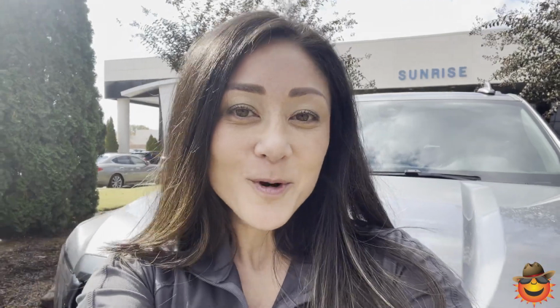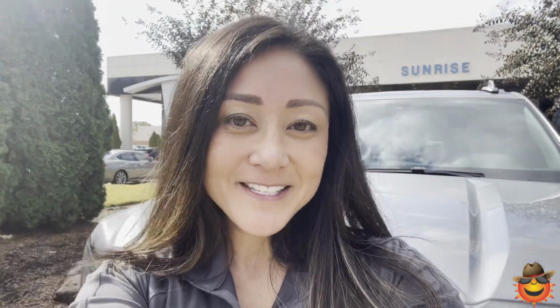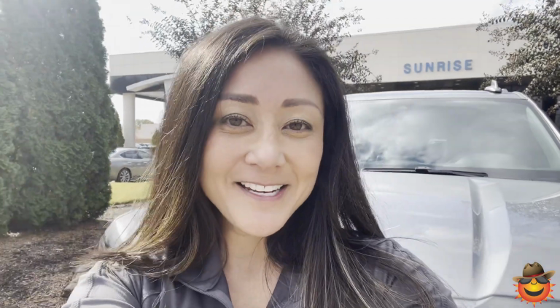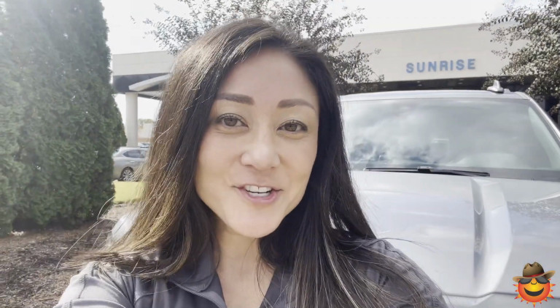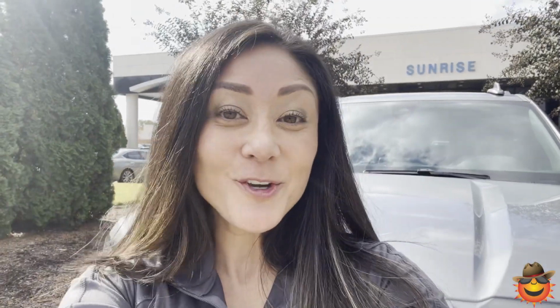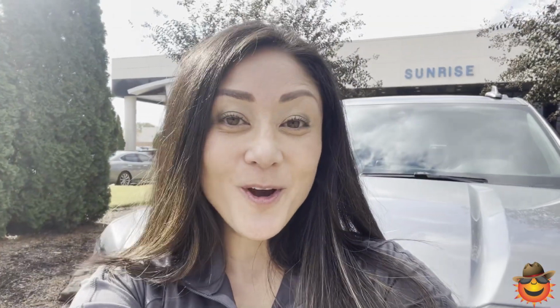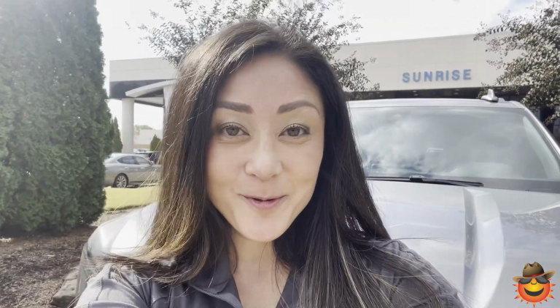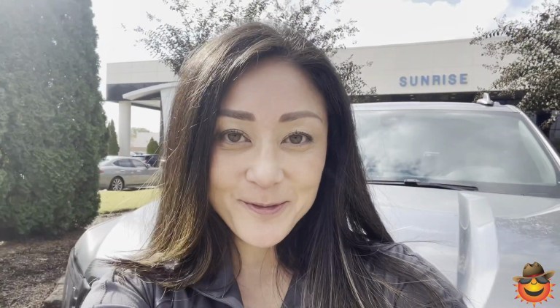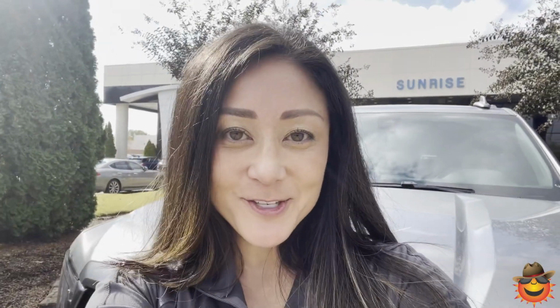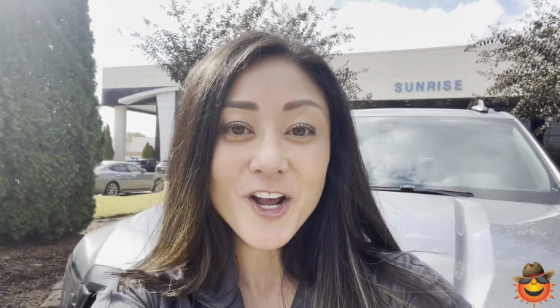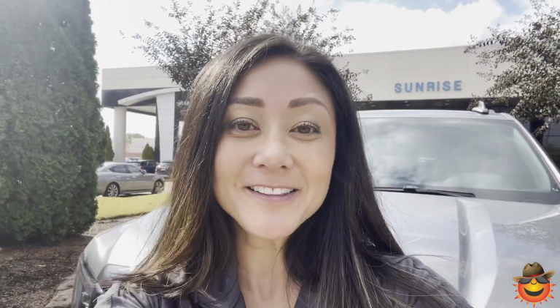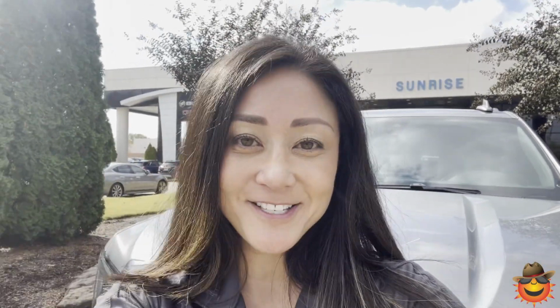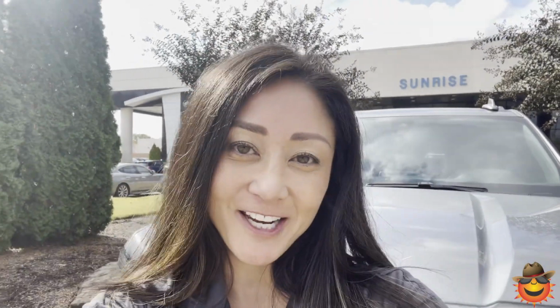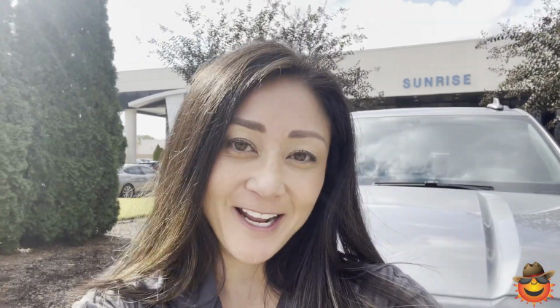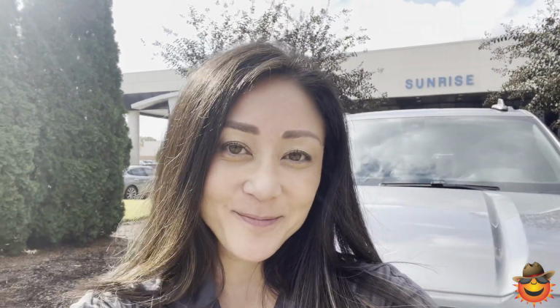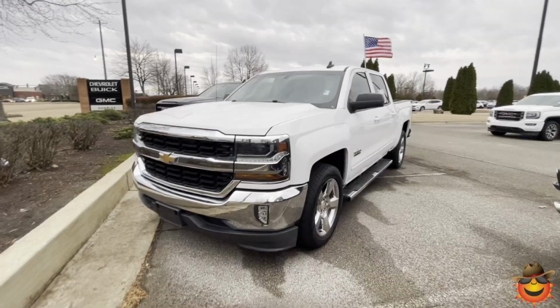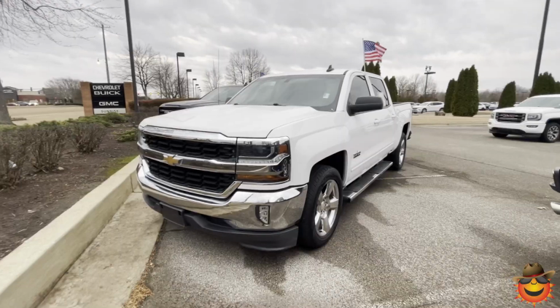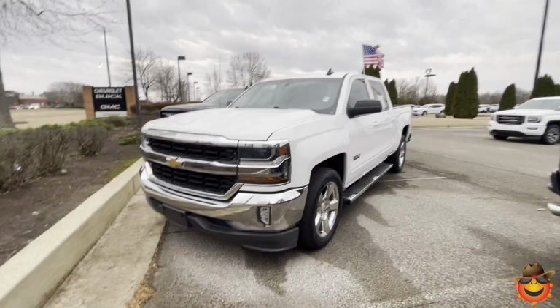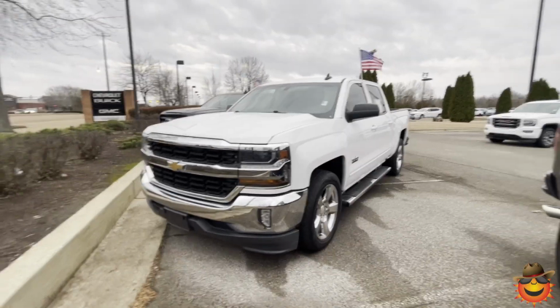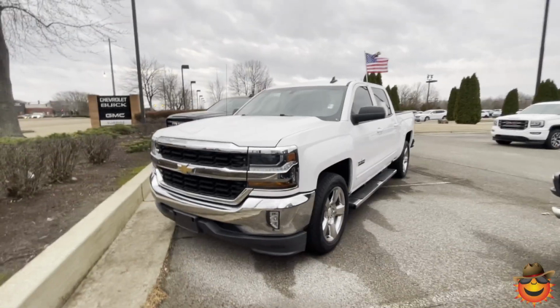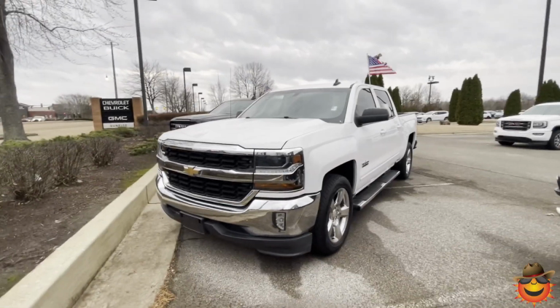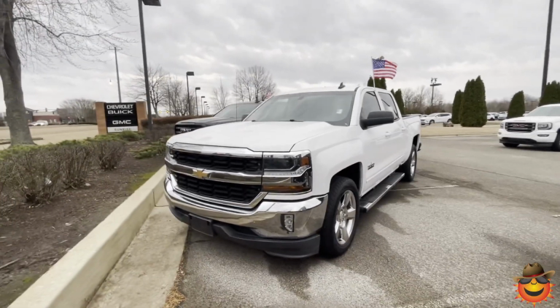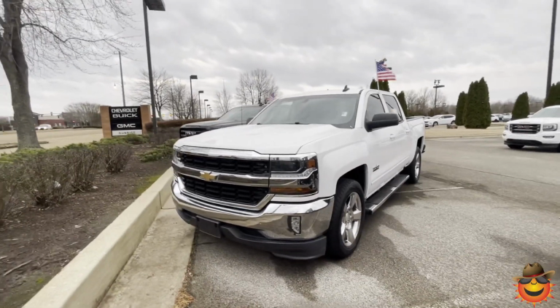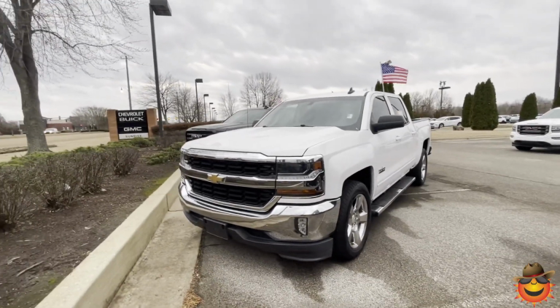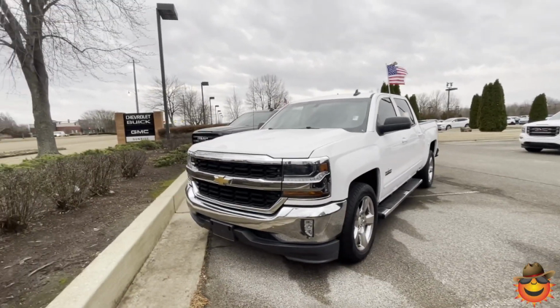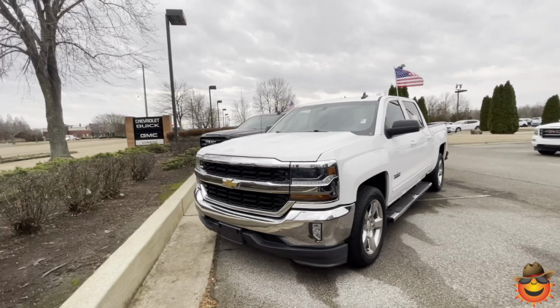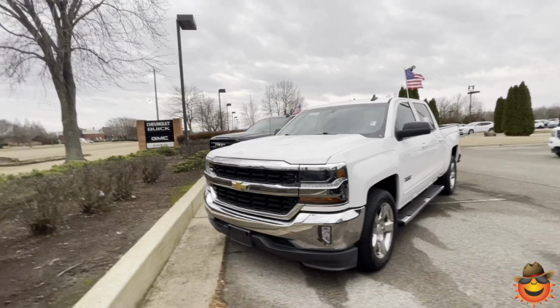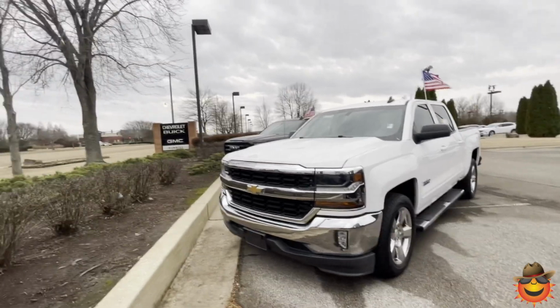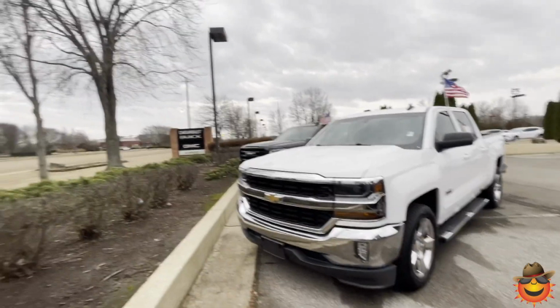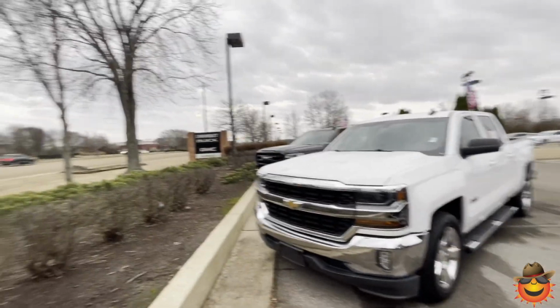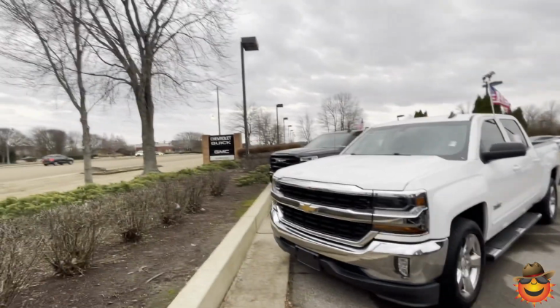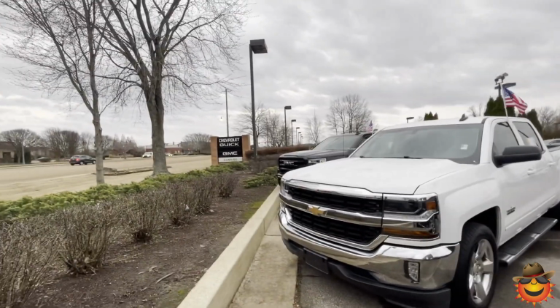We're excited to show you all about this truck. Let's check it out. Hi, this is Sean, the sales manager at Sunrise Buick GMC Chevrolet.